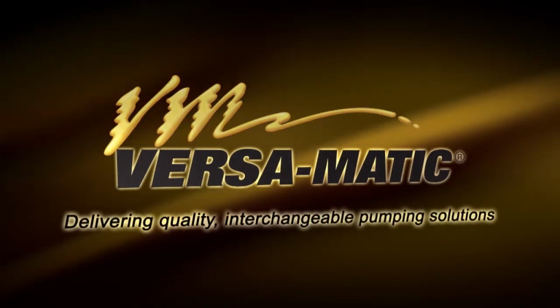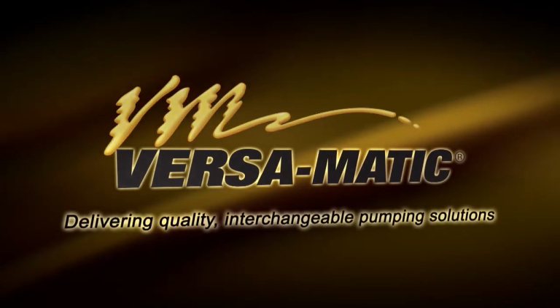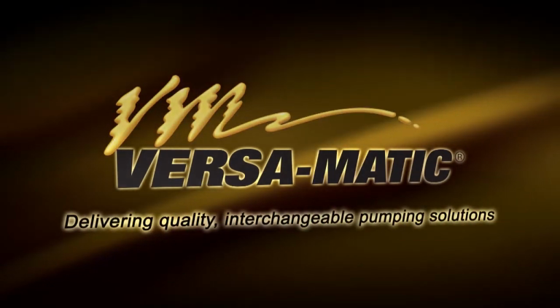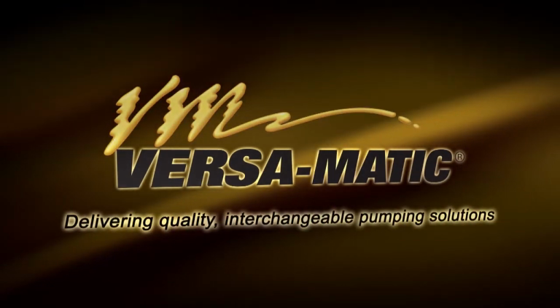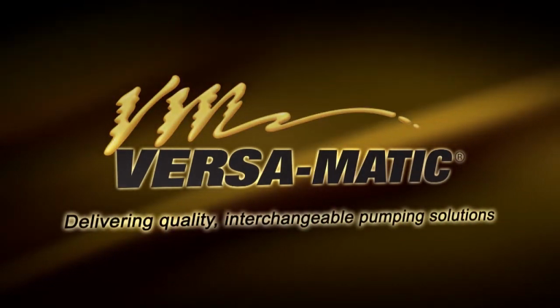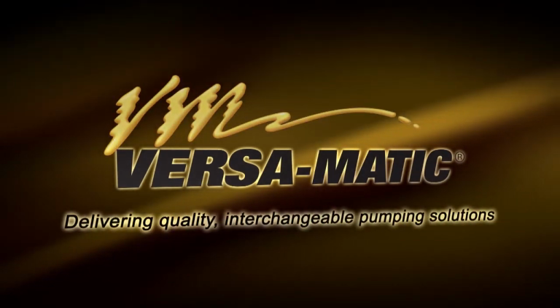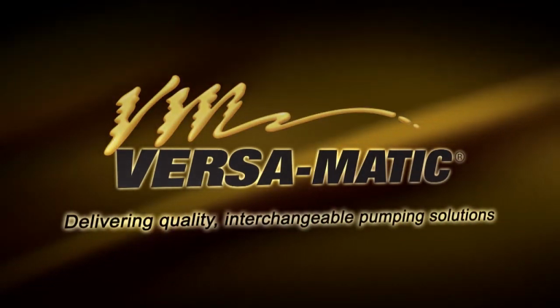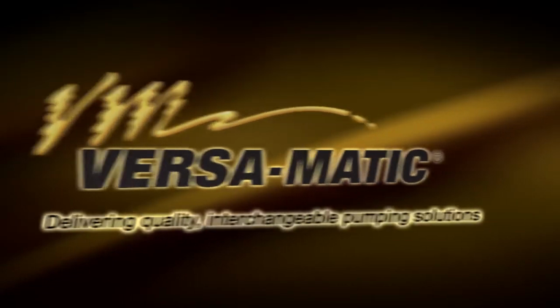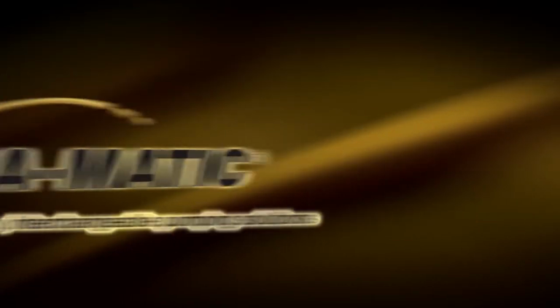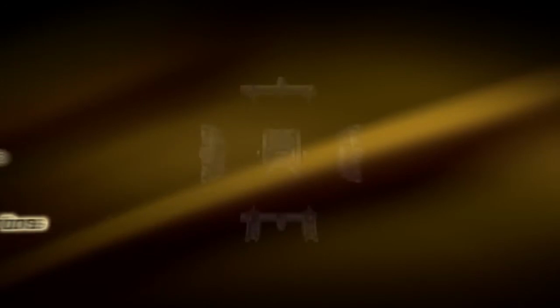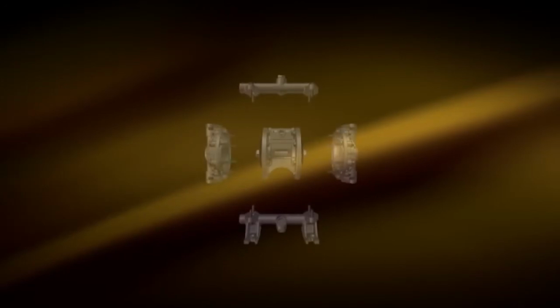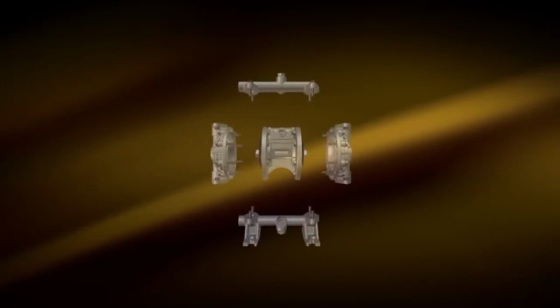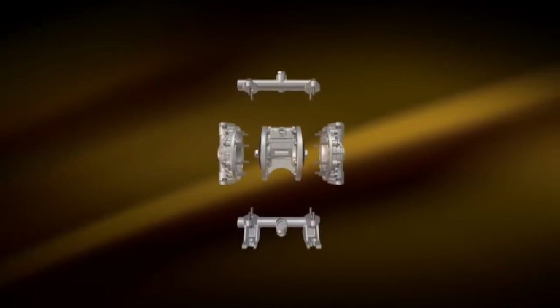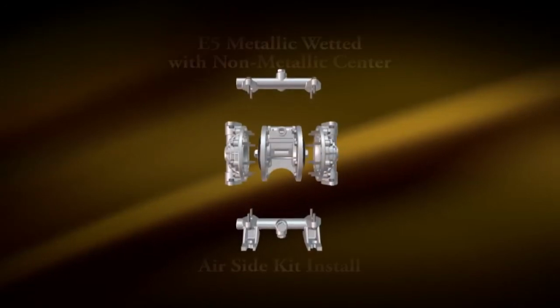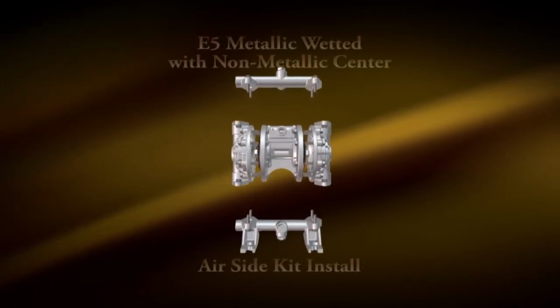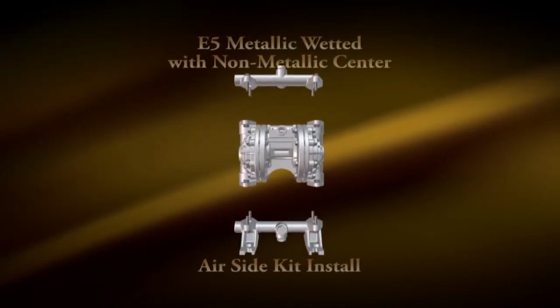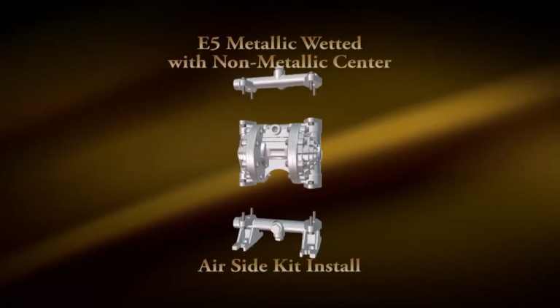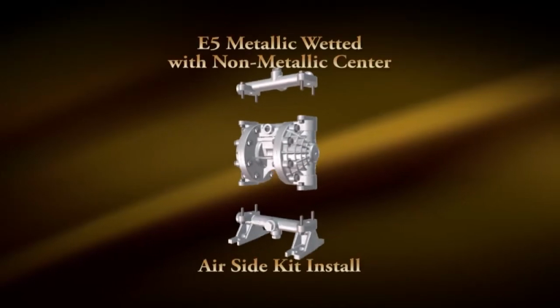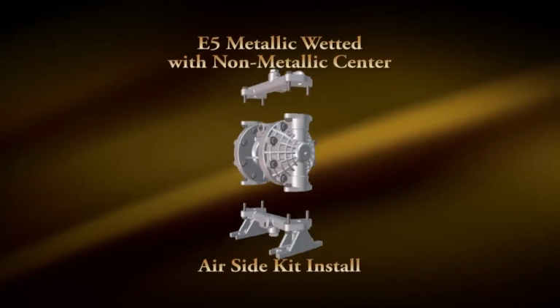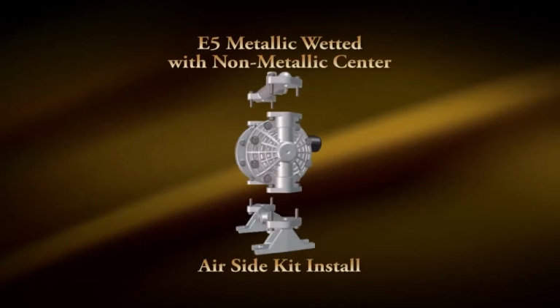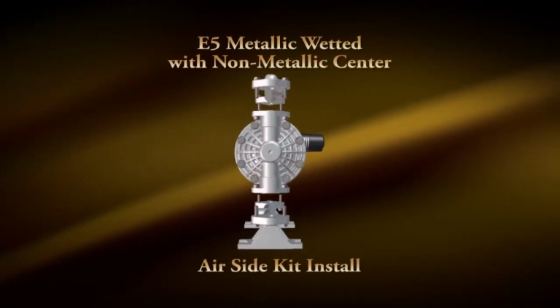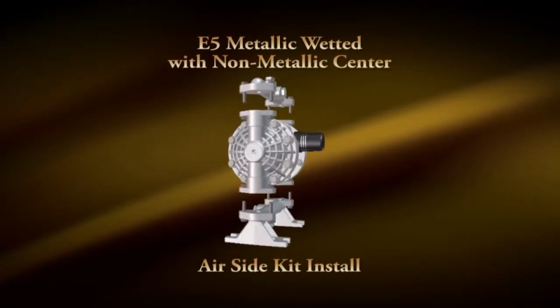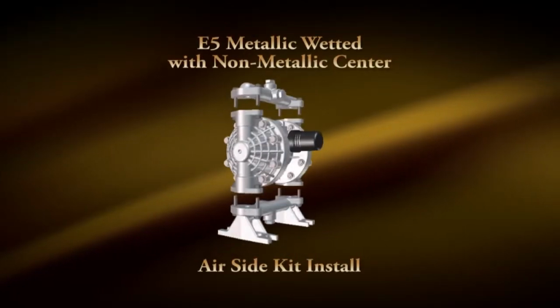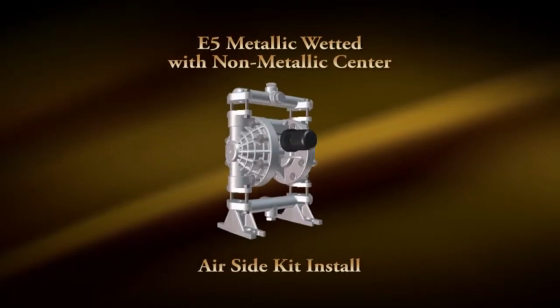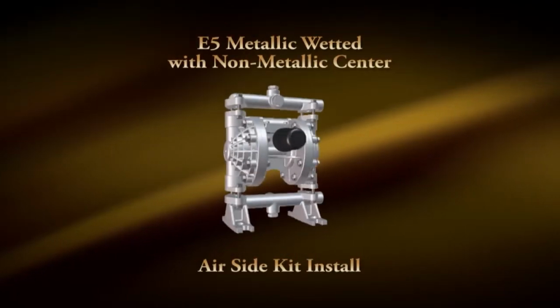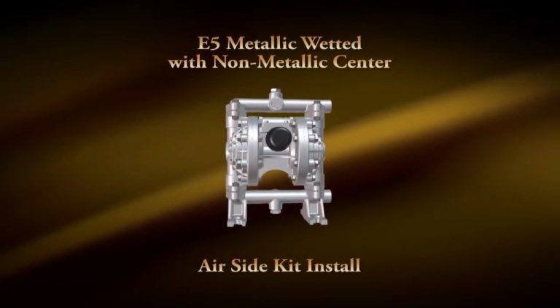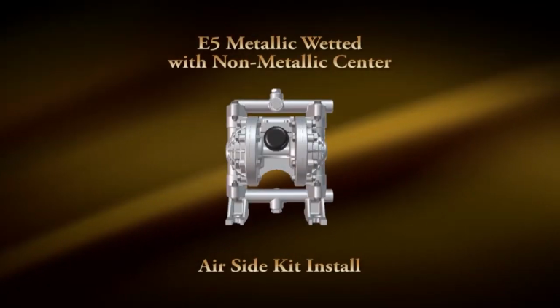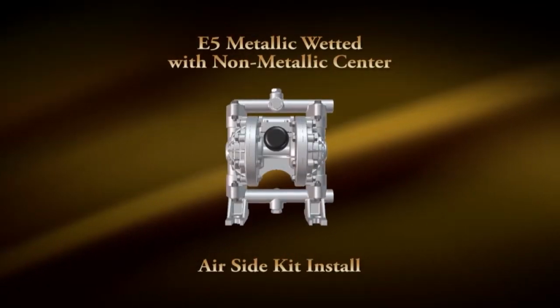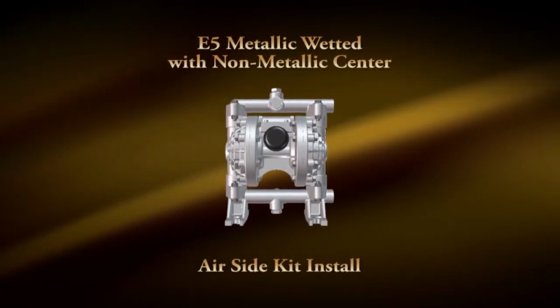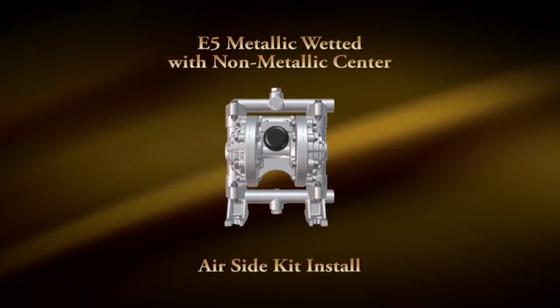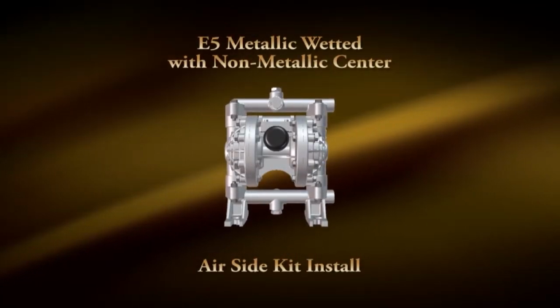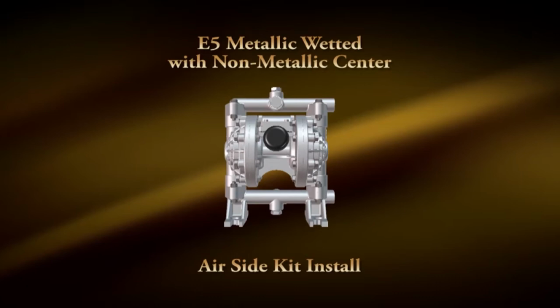Hi, Chad Heinleck, Versamatic Pump. Today we're going to rebuild our E5 Bolt Metallic Polycenter Pump with an airing kit.